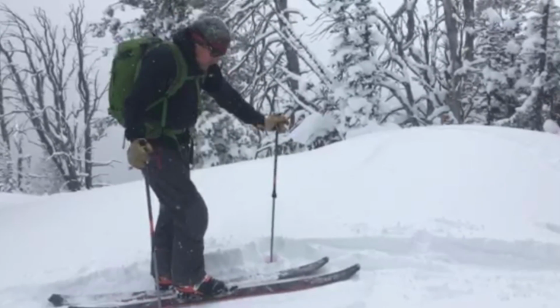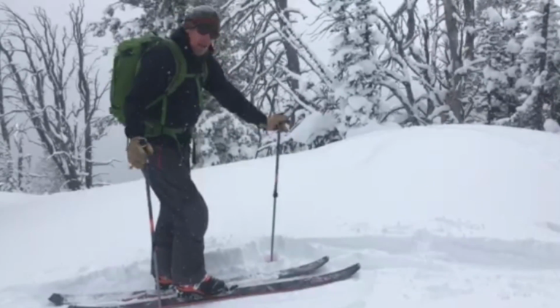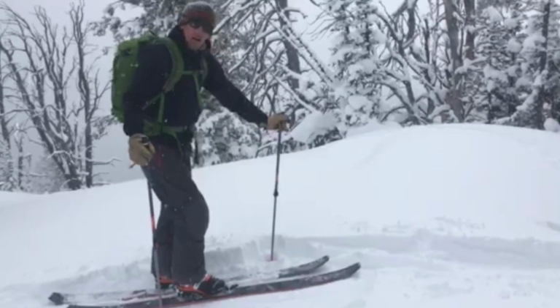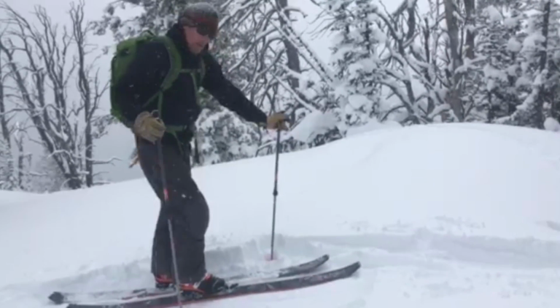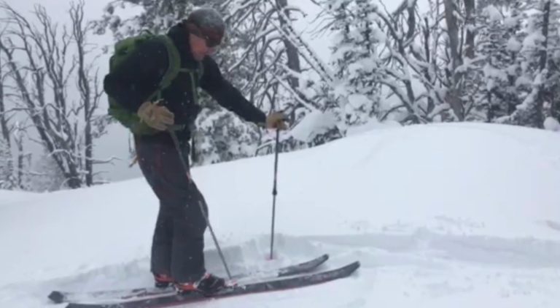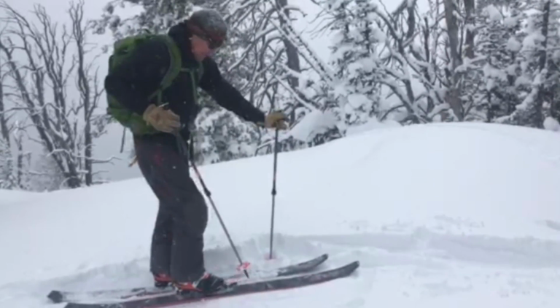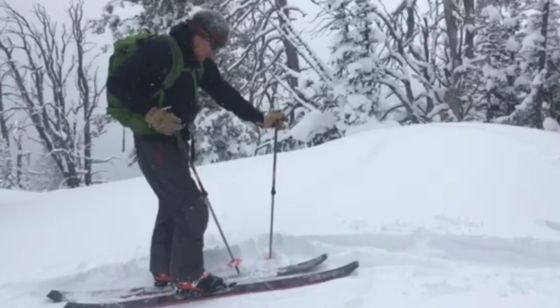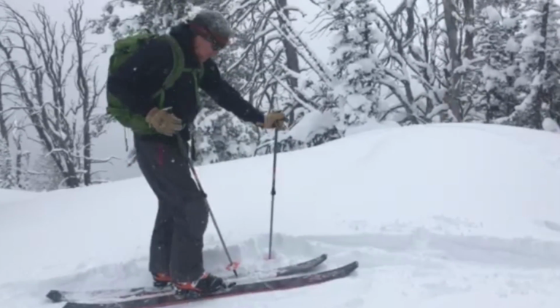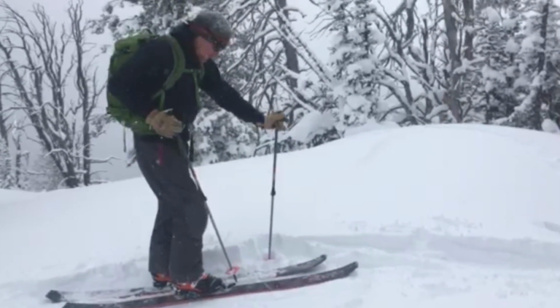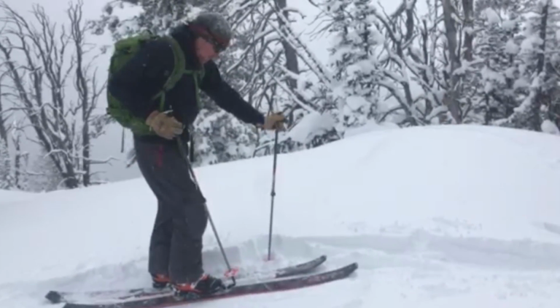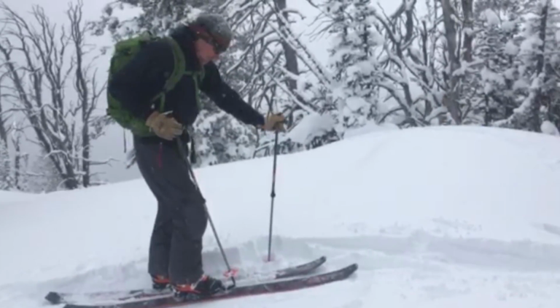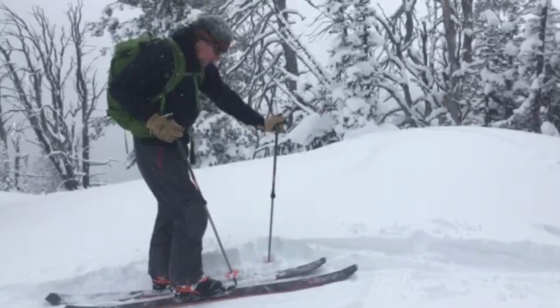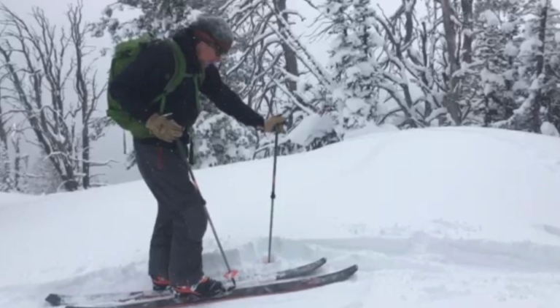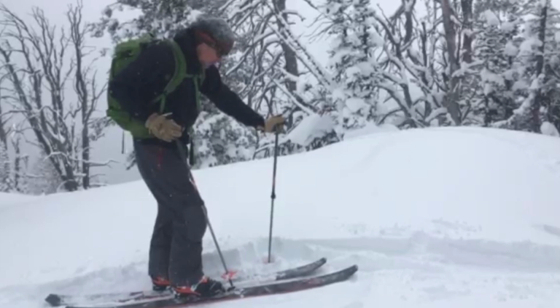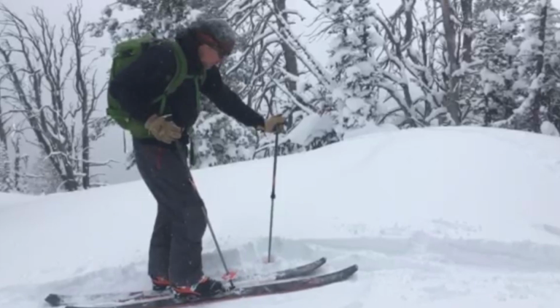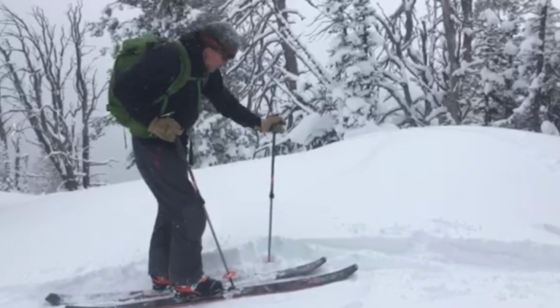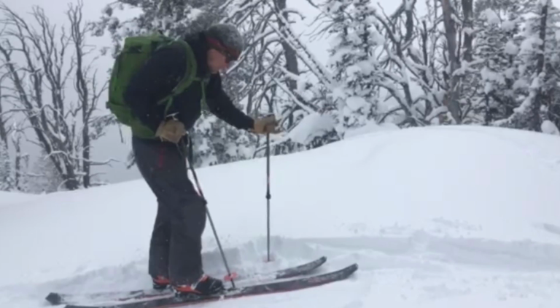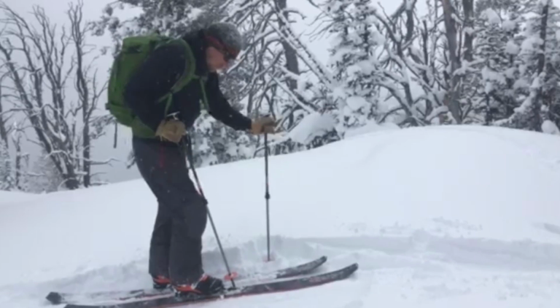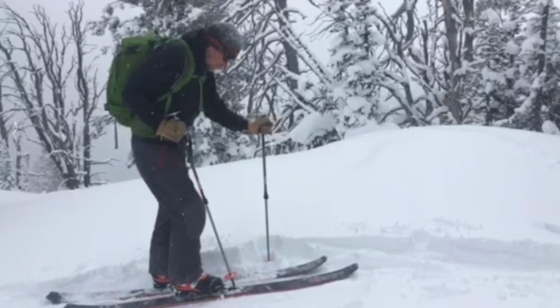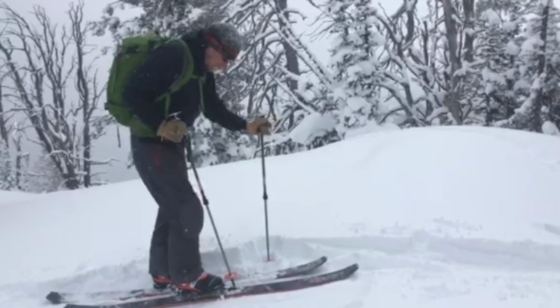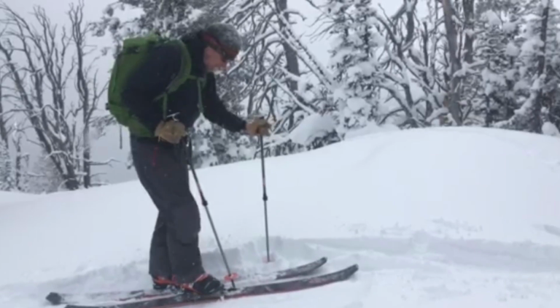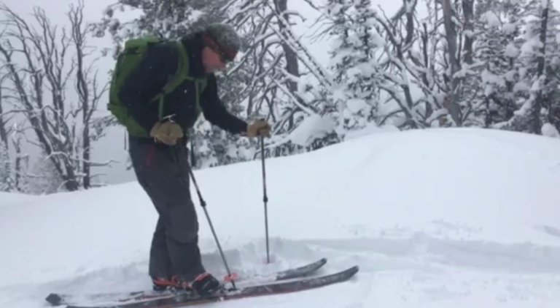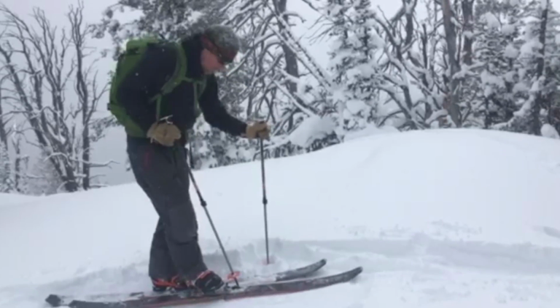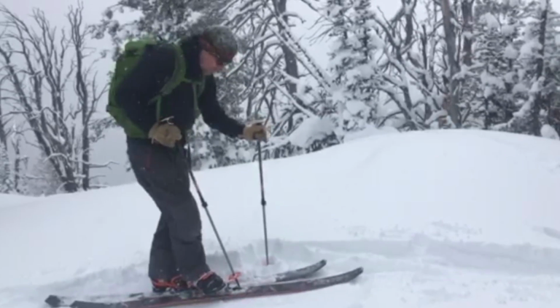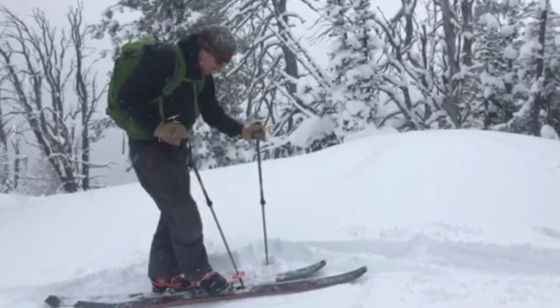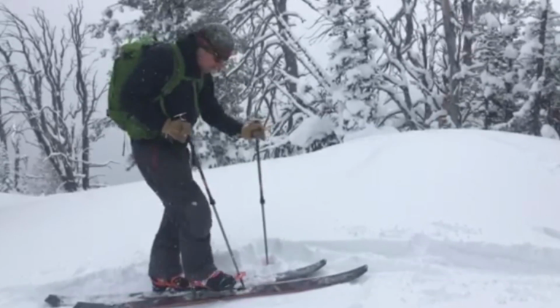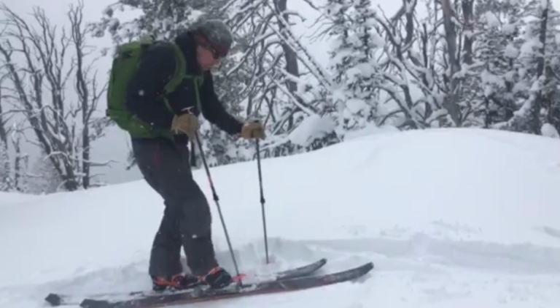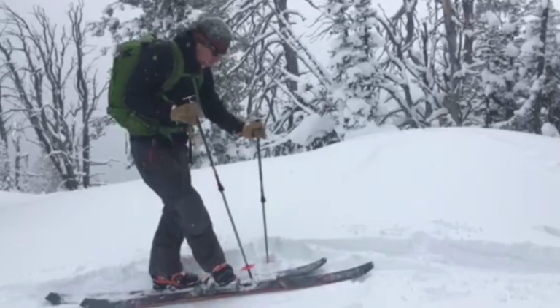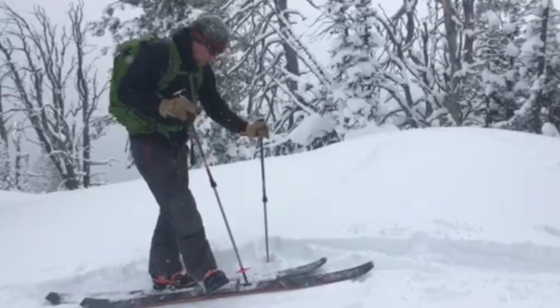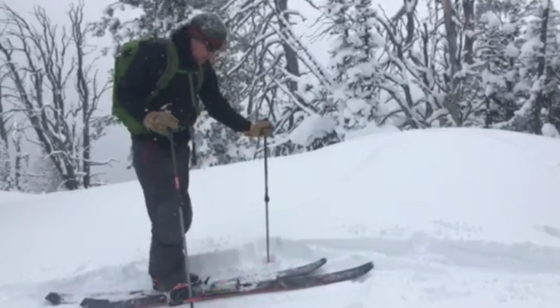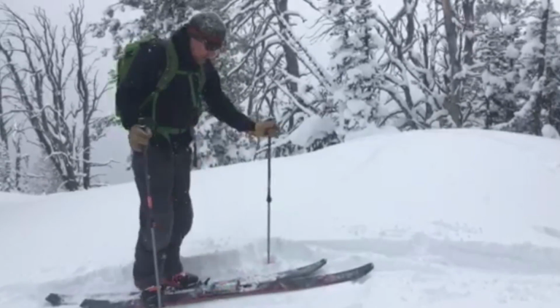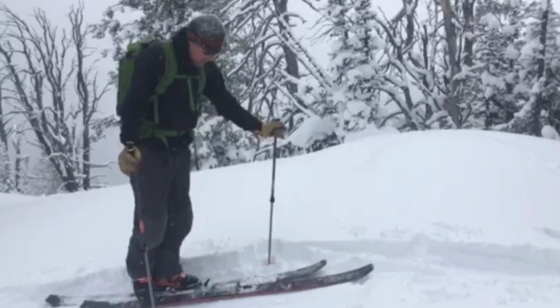To get out of the binding, you just open that up and rotate your boot and you're out.